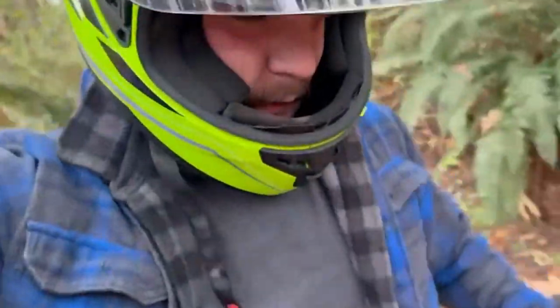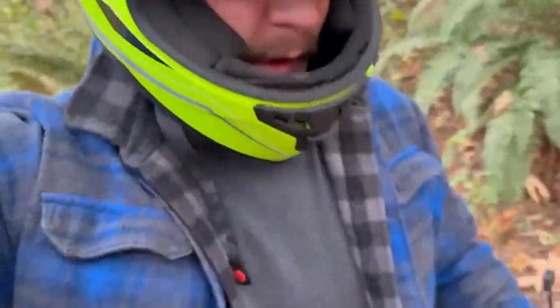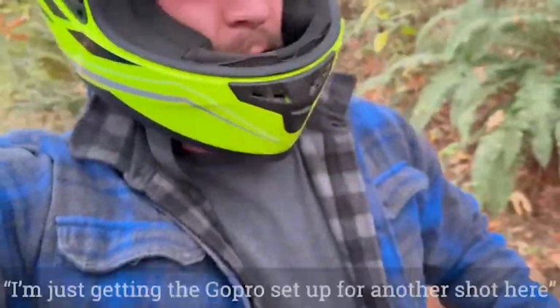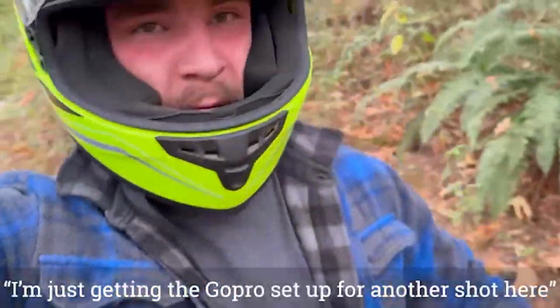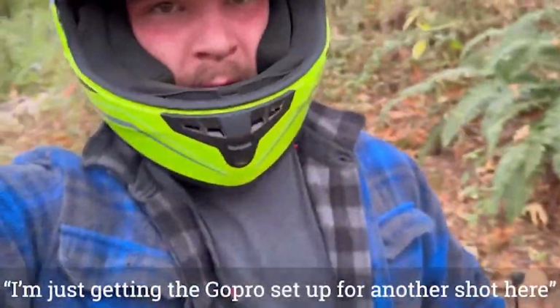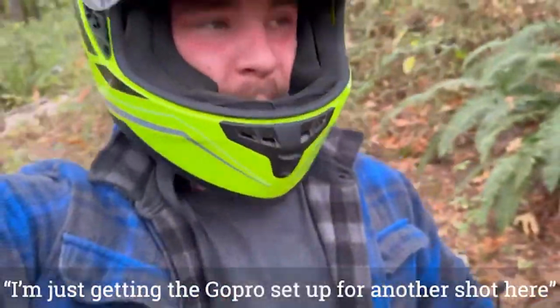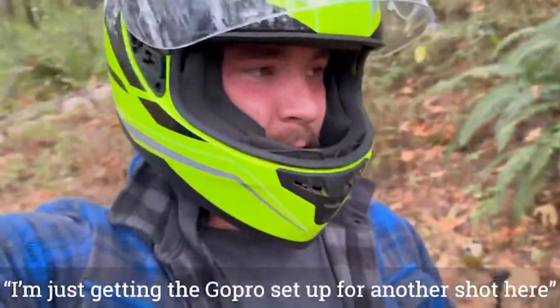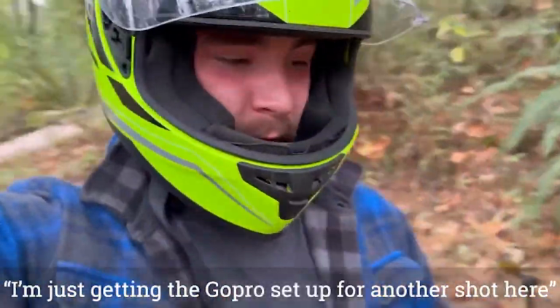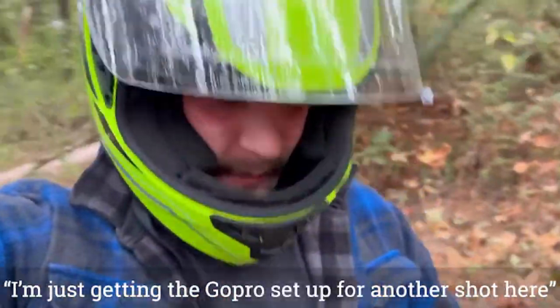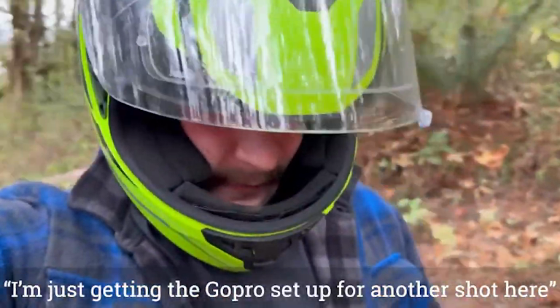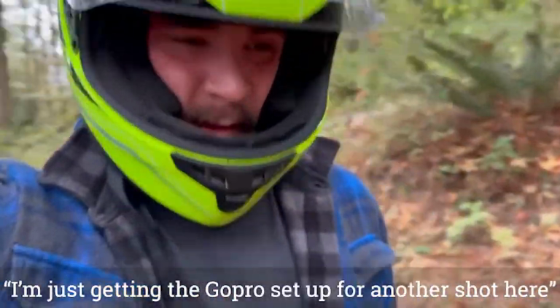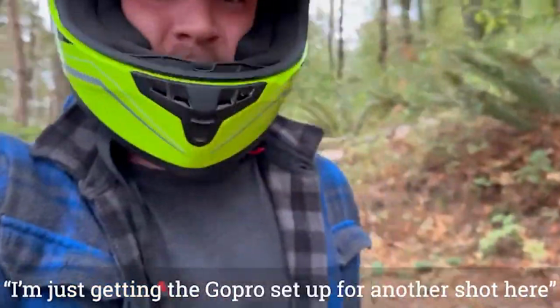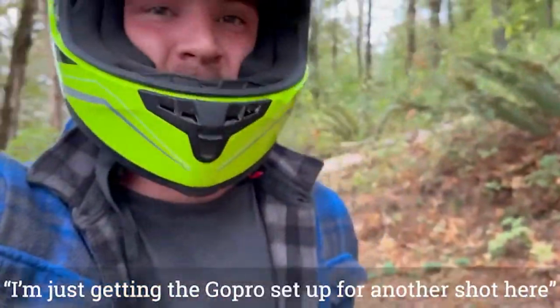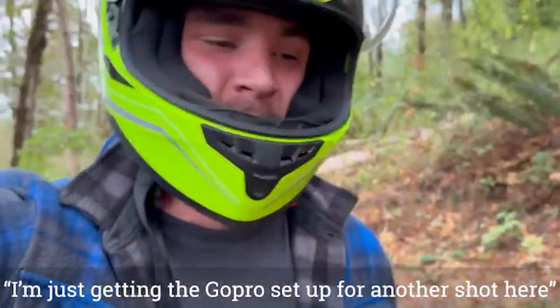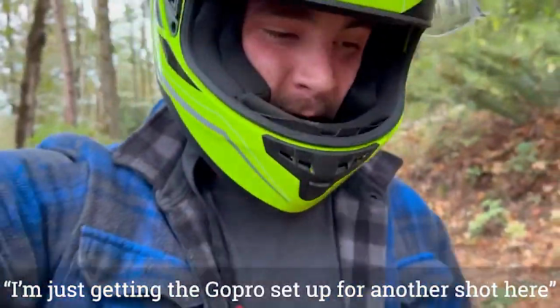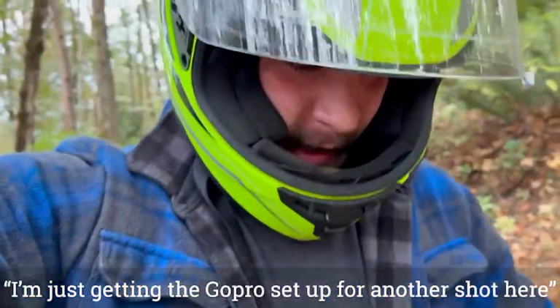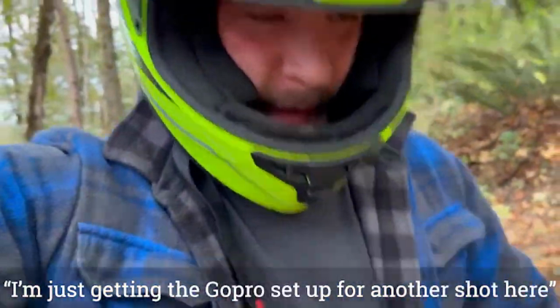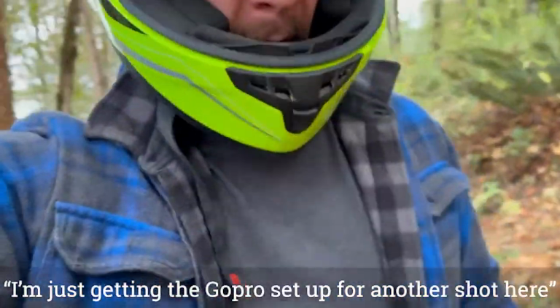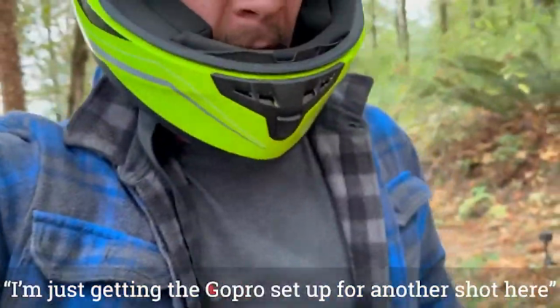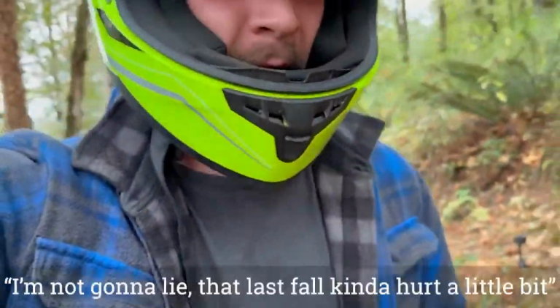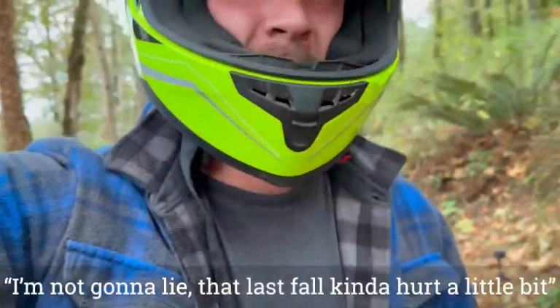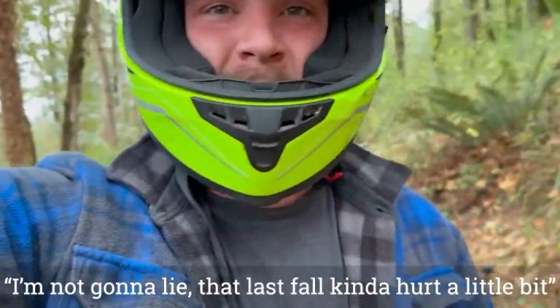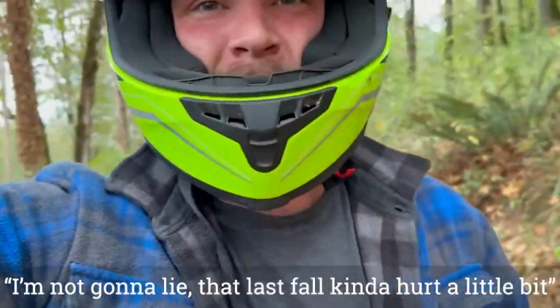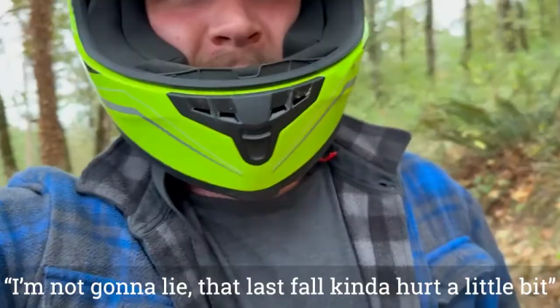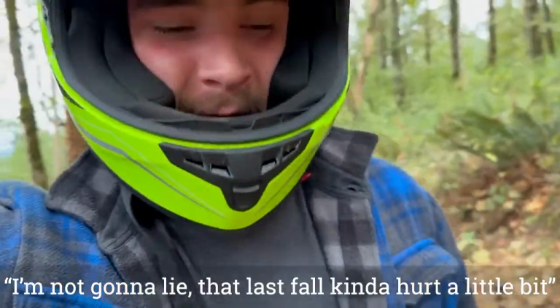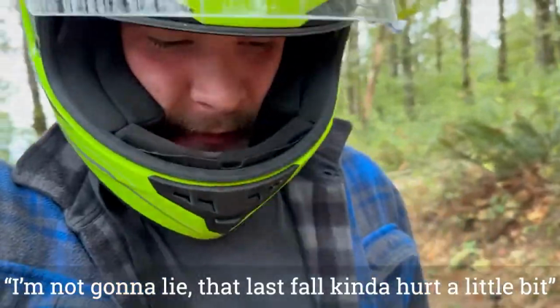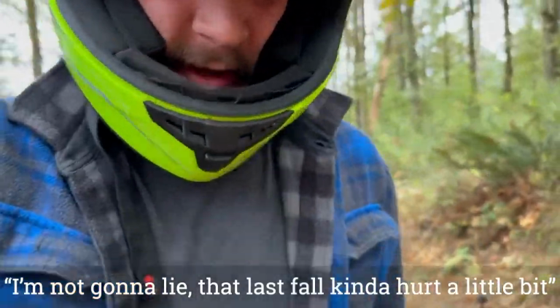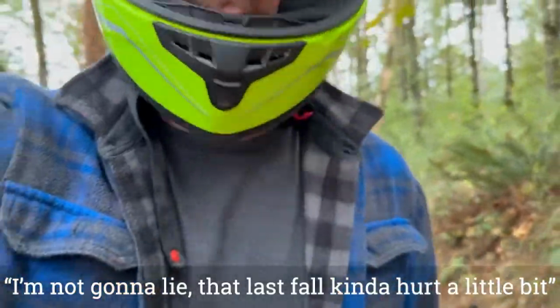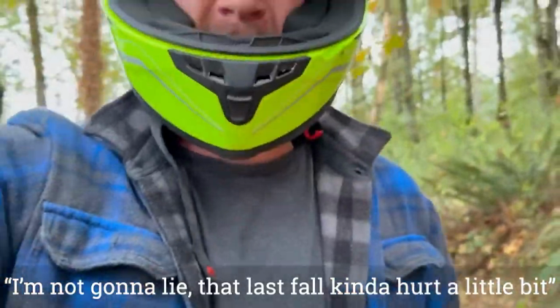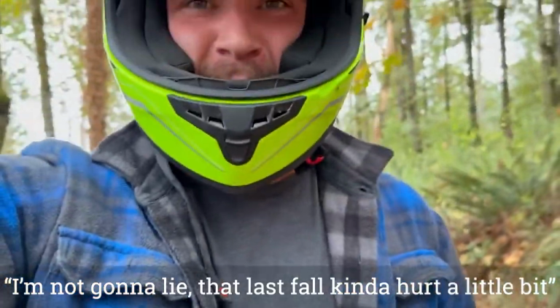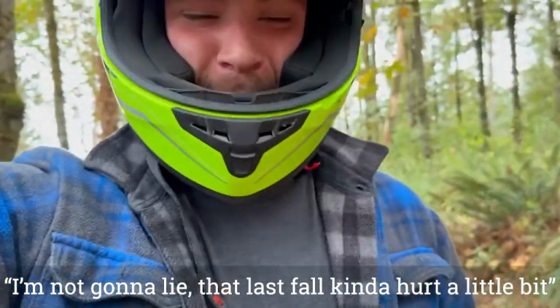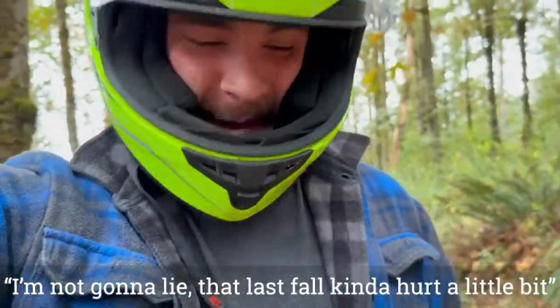I'm just getting the GoPro set up for another shot here. I'm not gonna lie, that last fall kind of hurt a little bit.